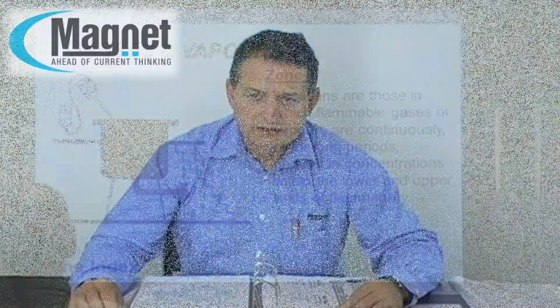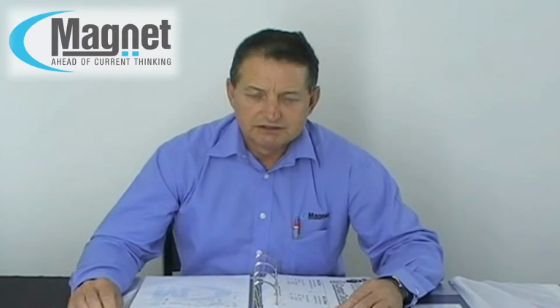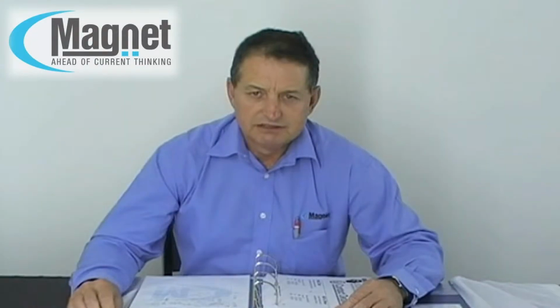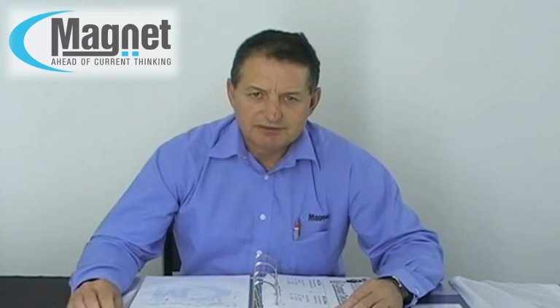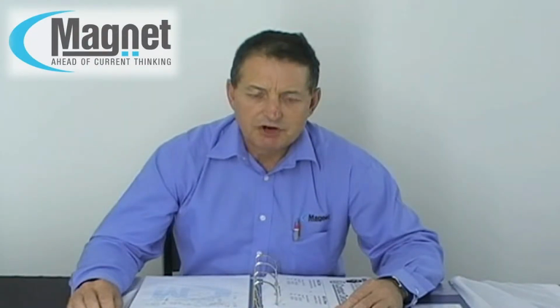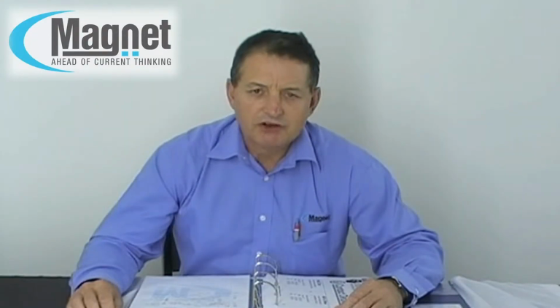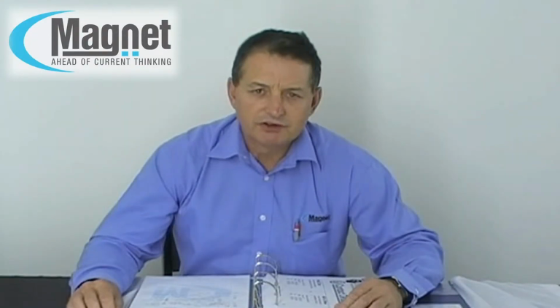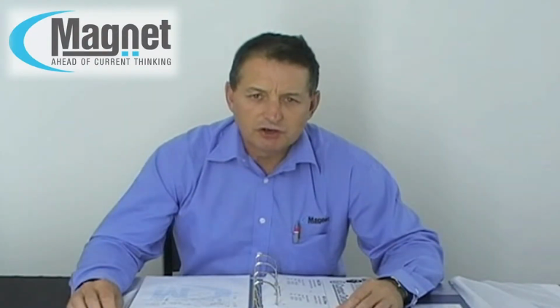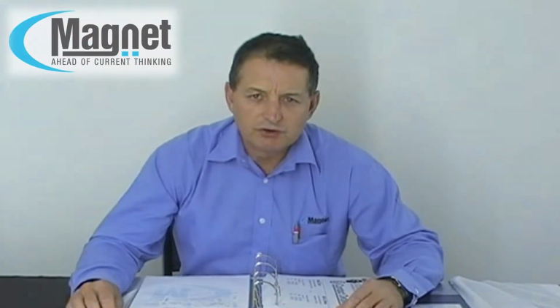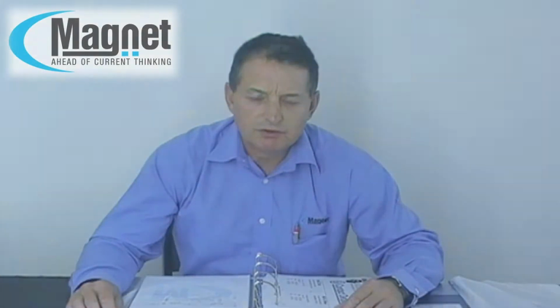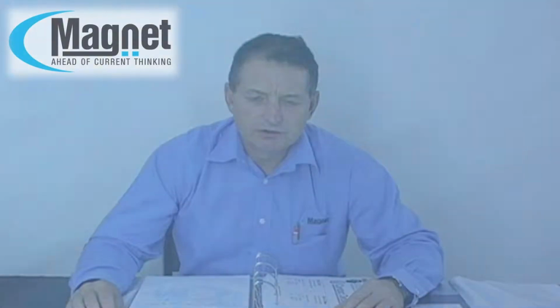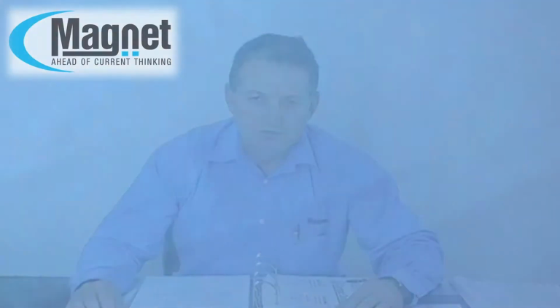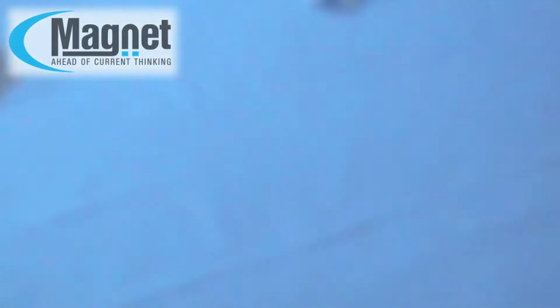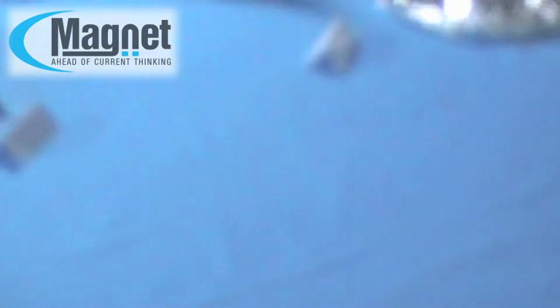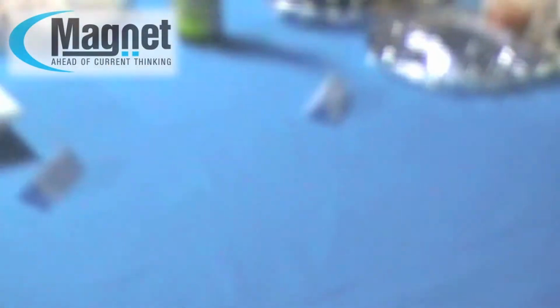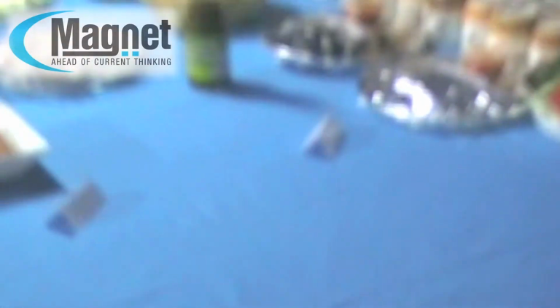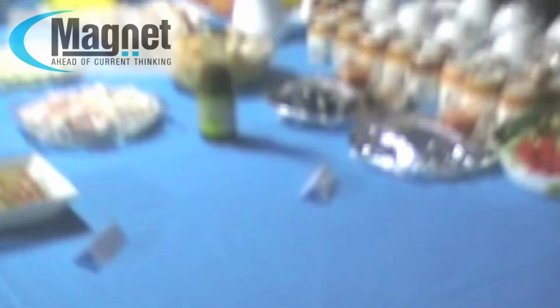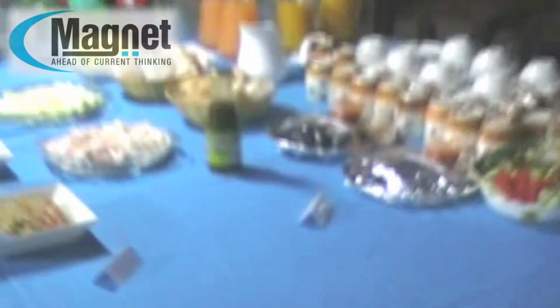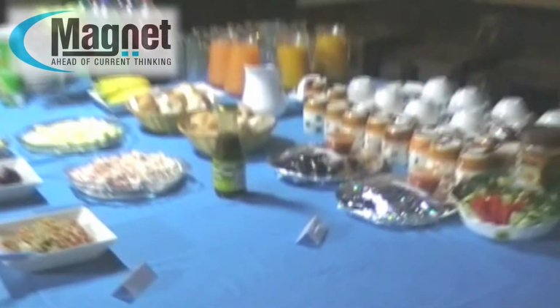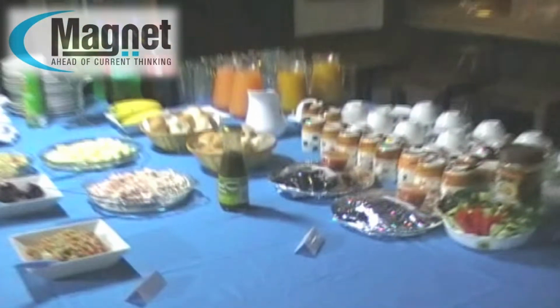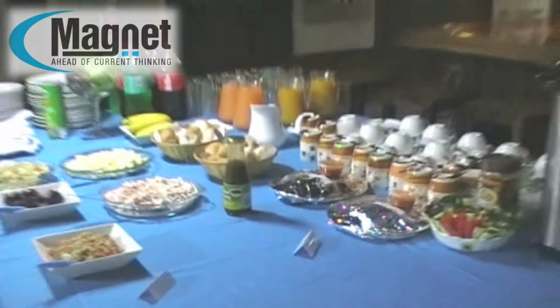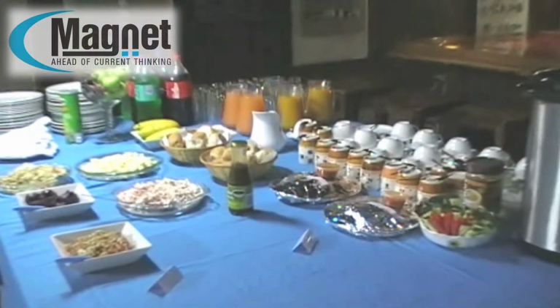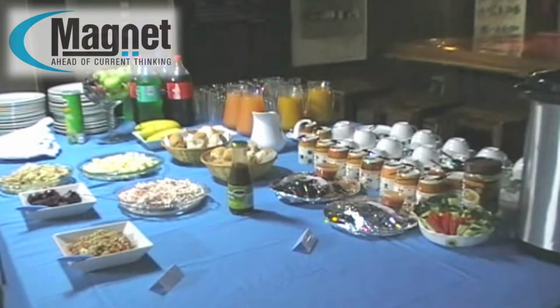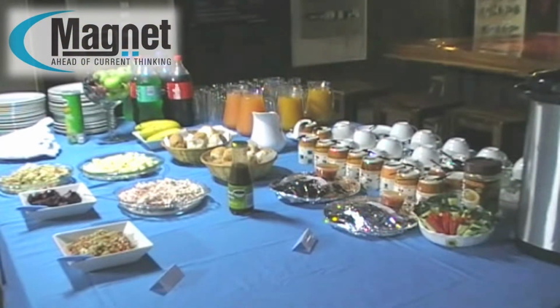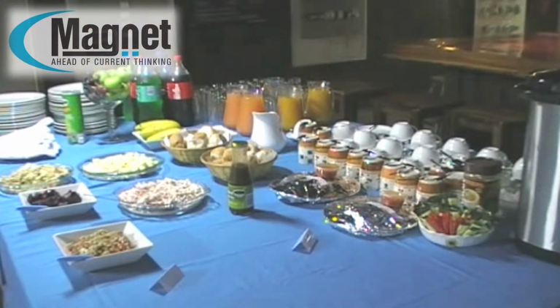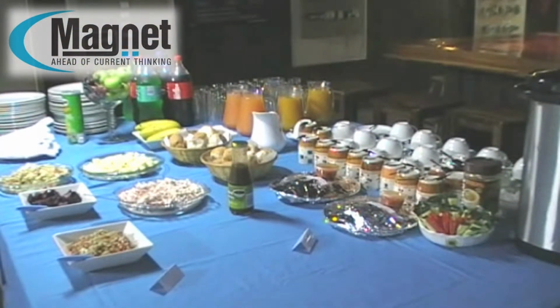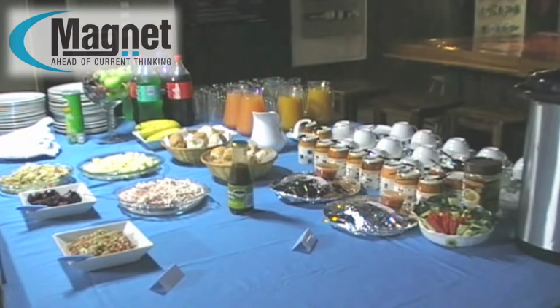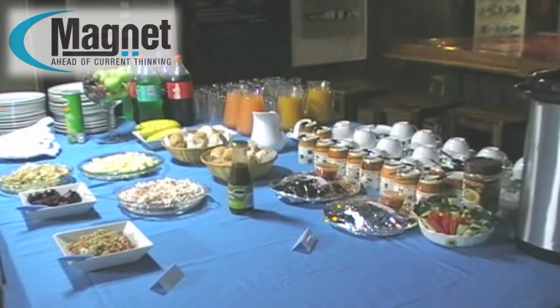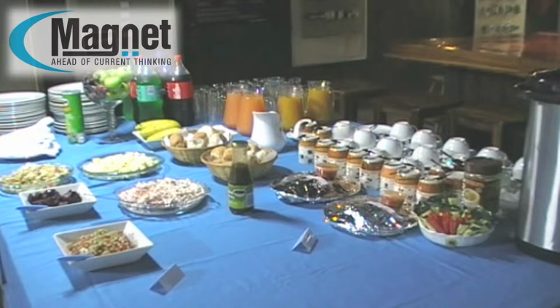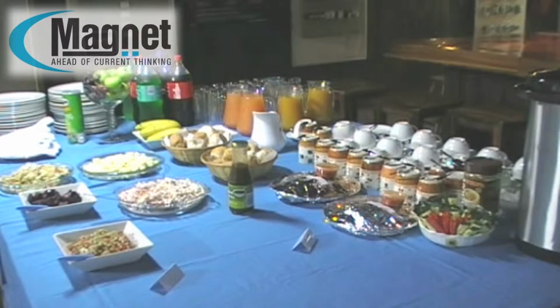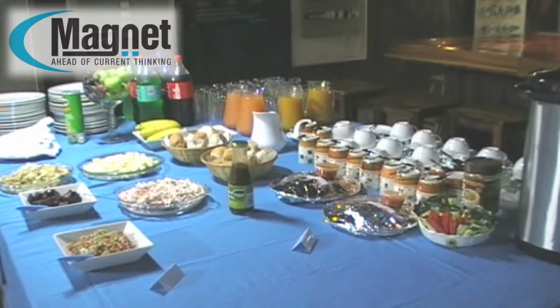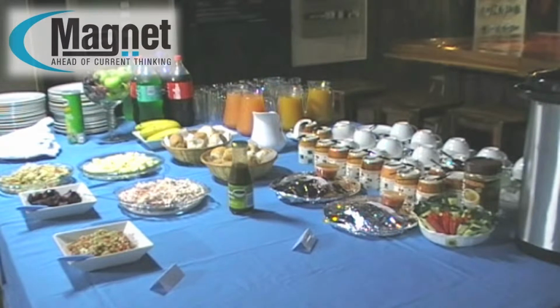Seminars include full meals and a certificate of attendance.